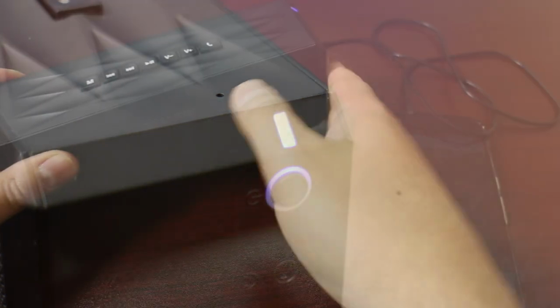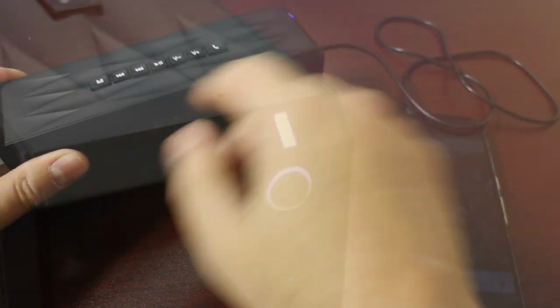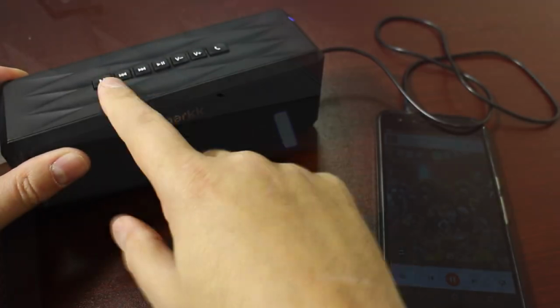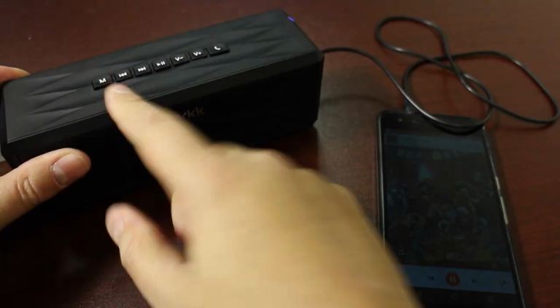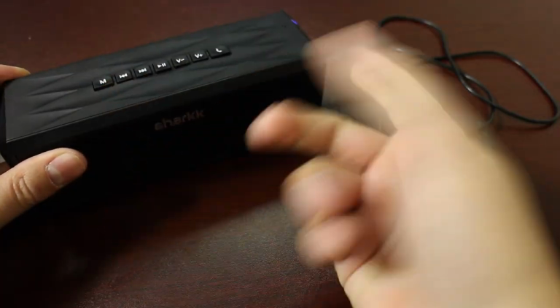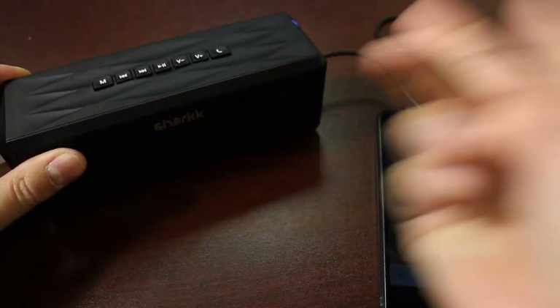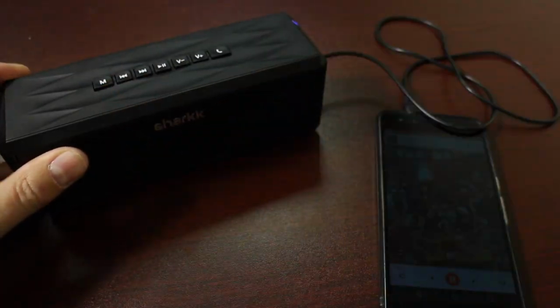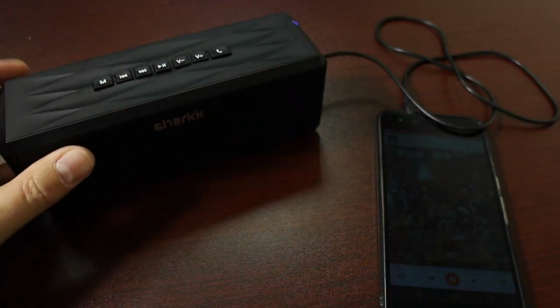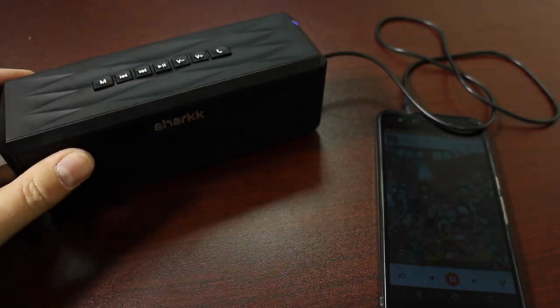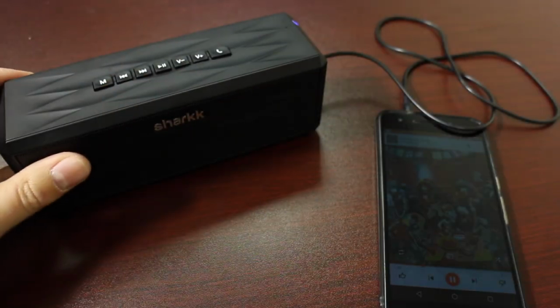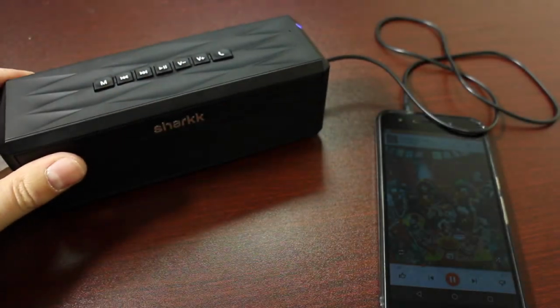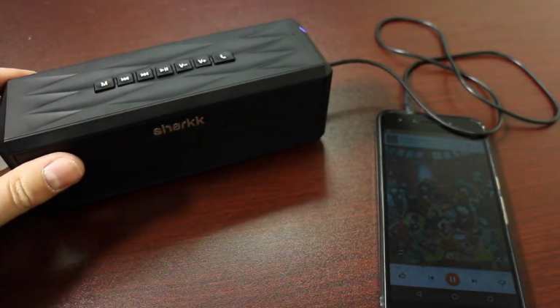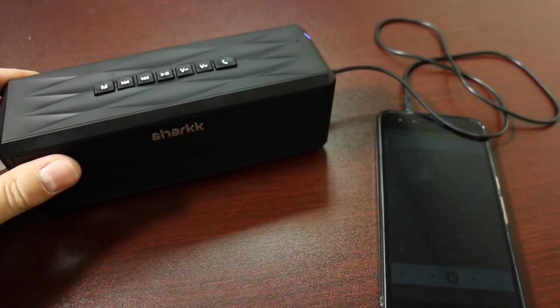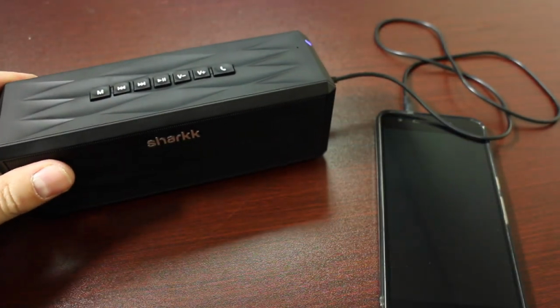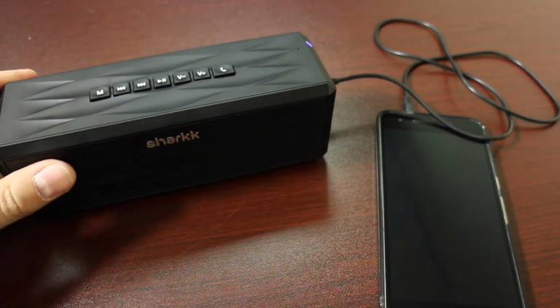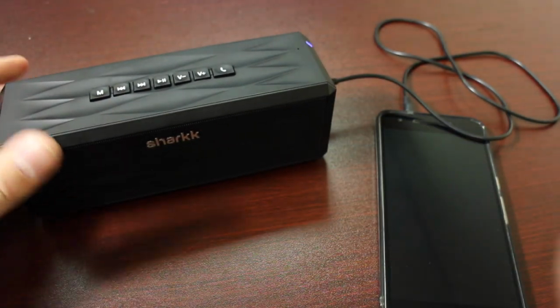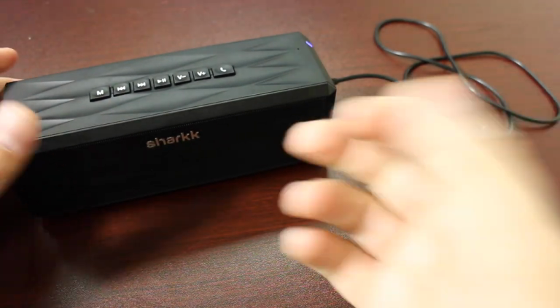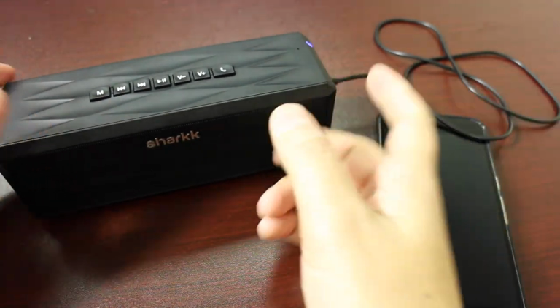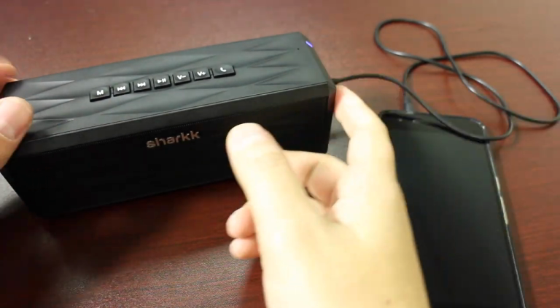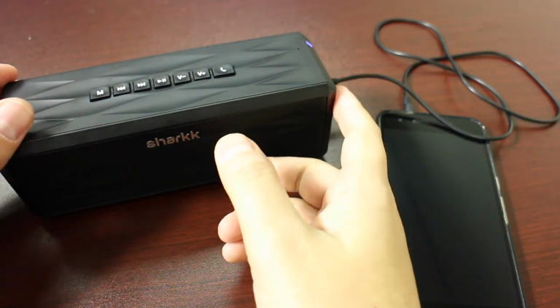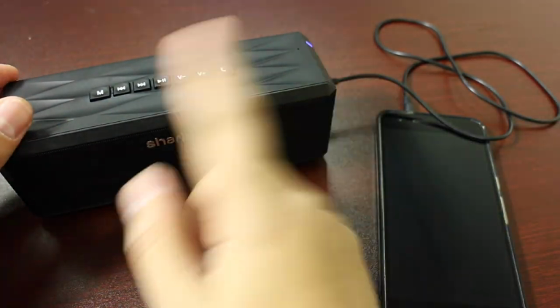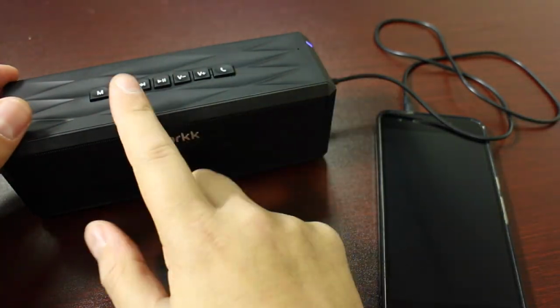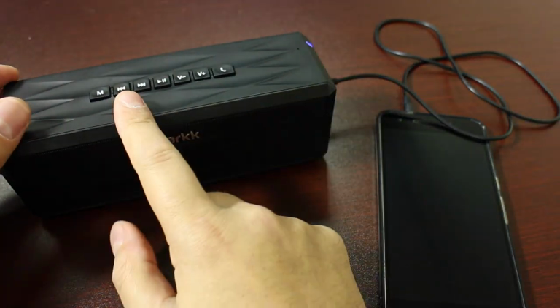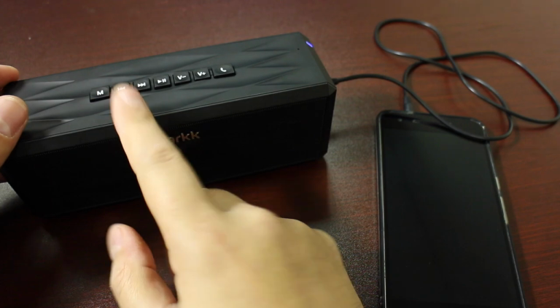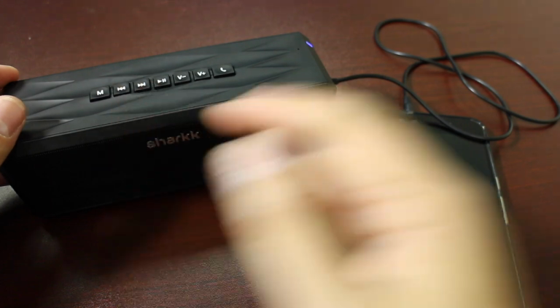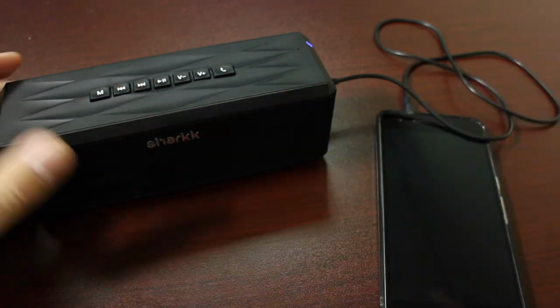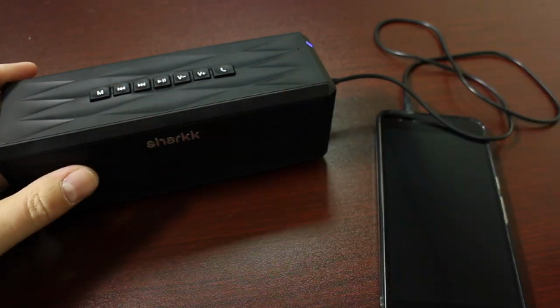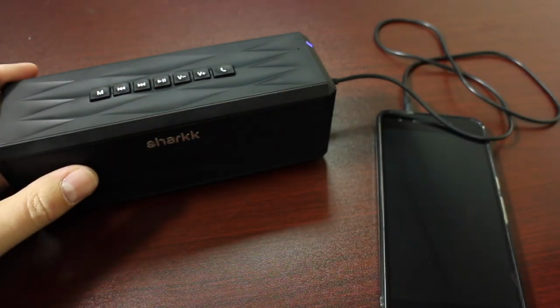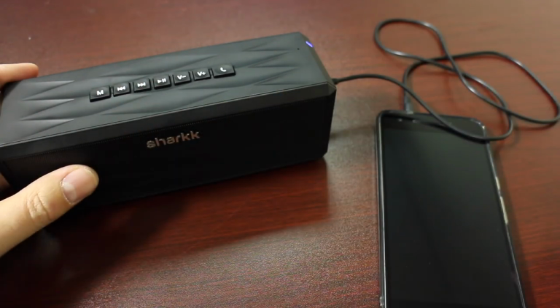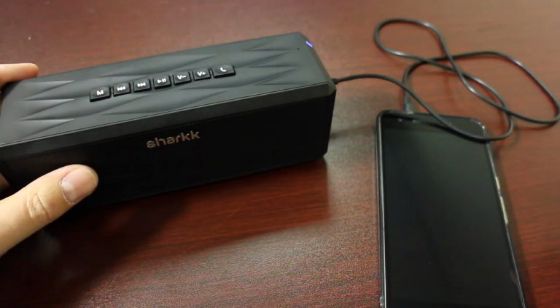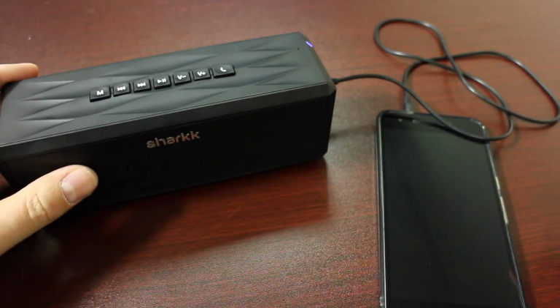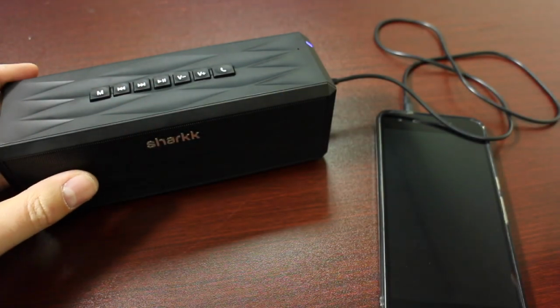It's just a good thing to know. A lot of speakers, you plug the Aux cable straight in and it'll automatically pick it up. But on the Boombox, you have to toggle it back and forth.